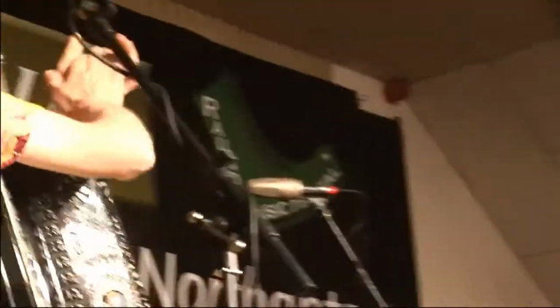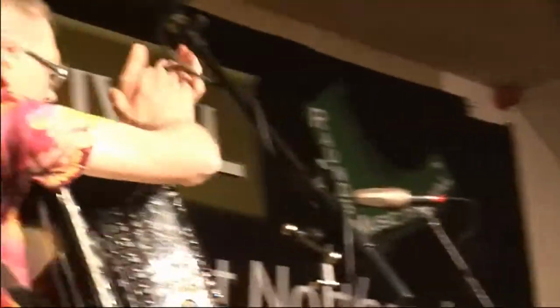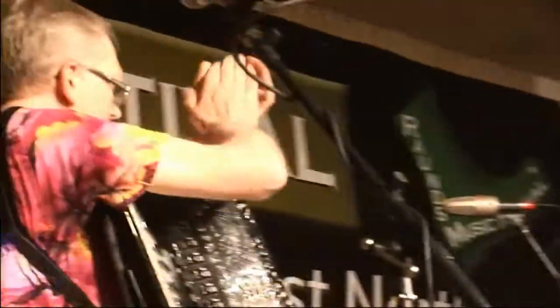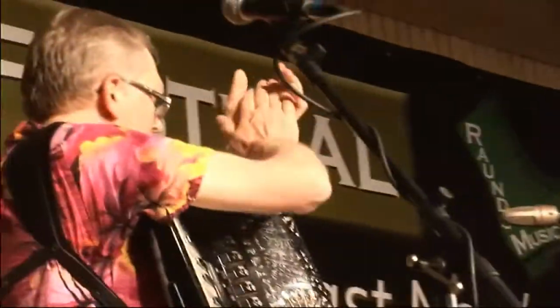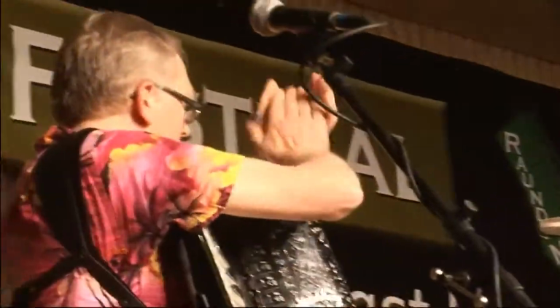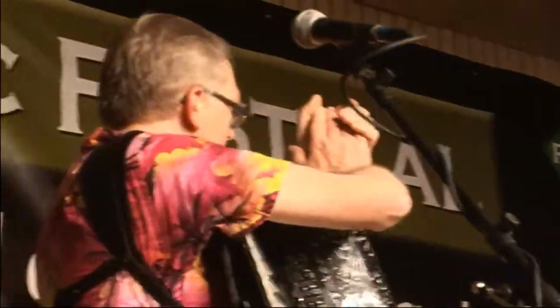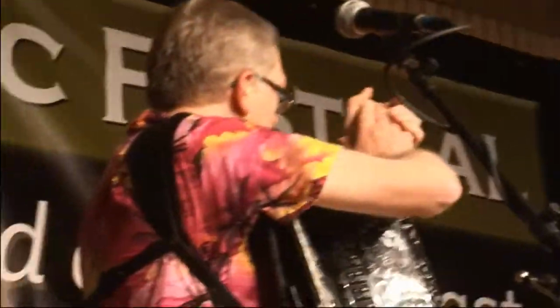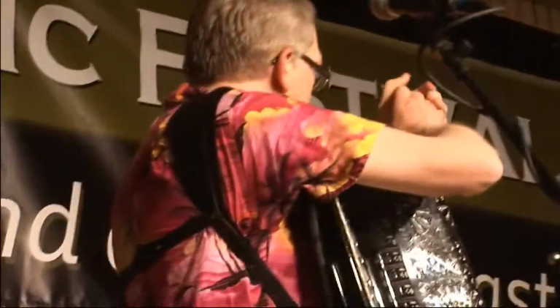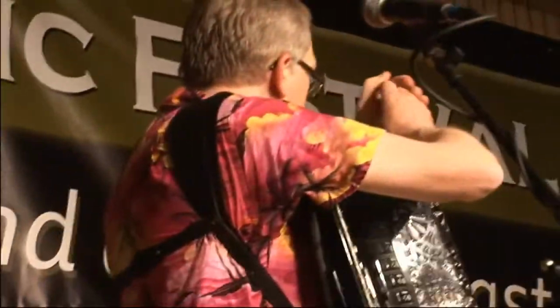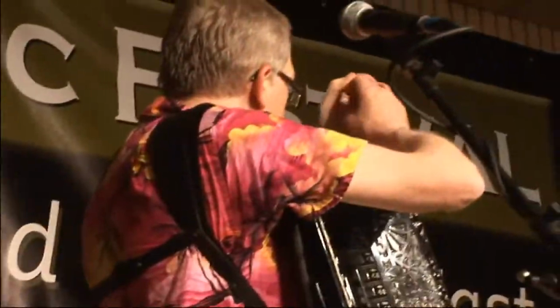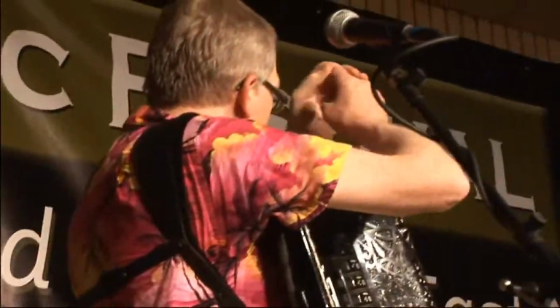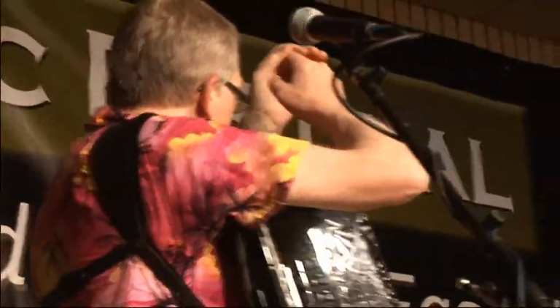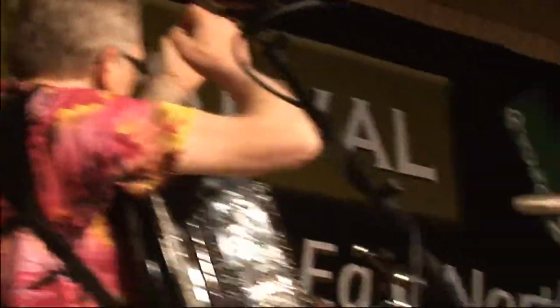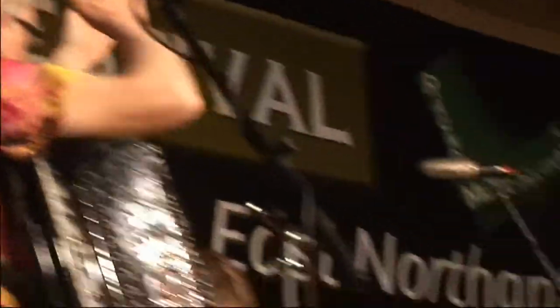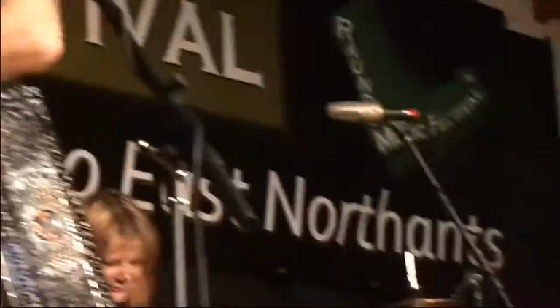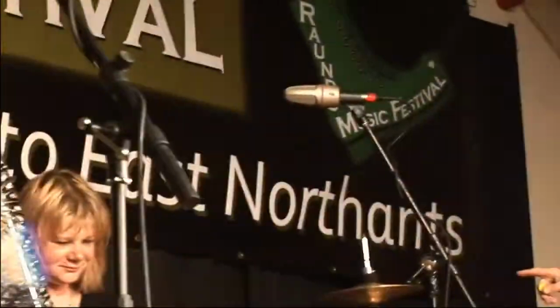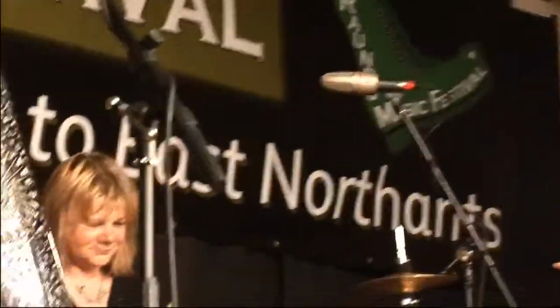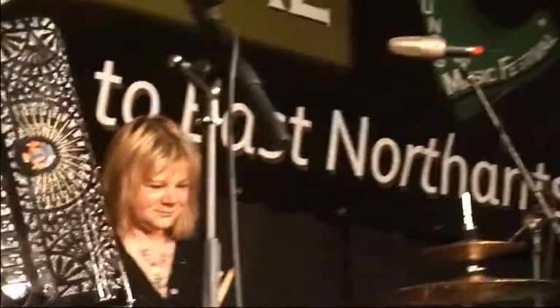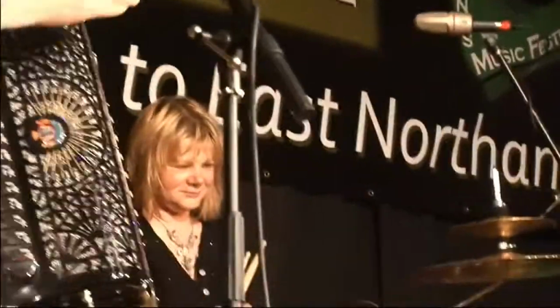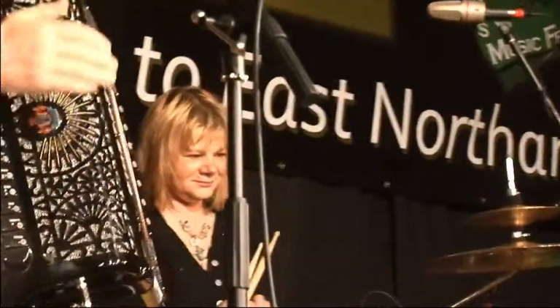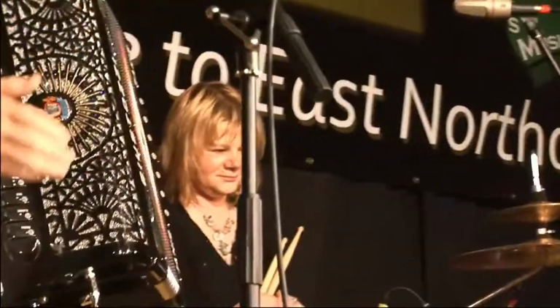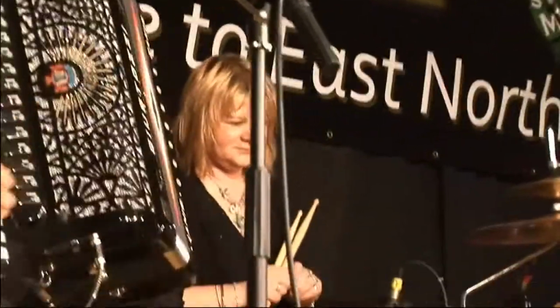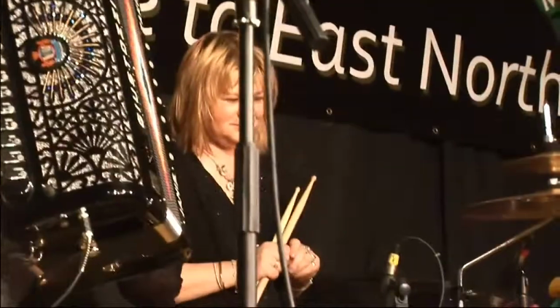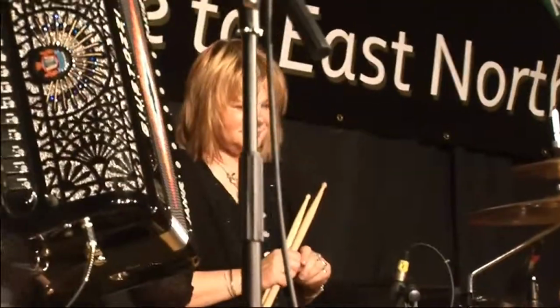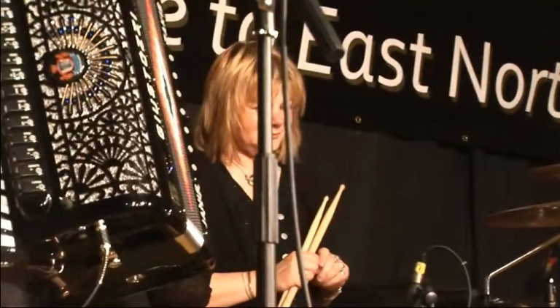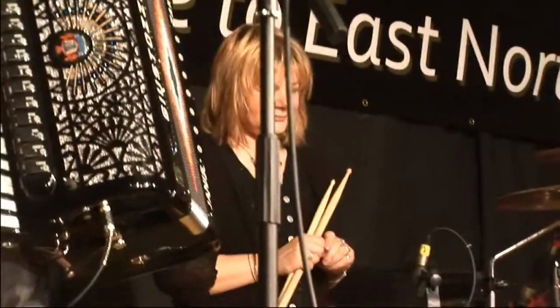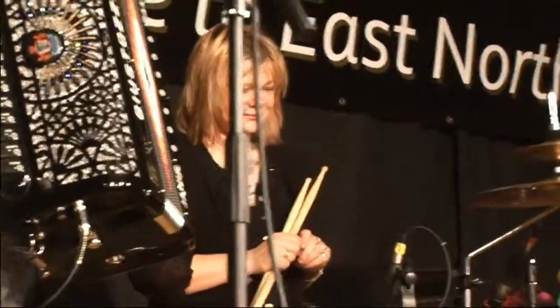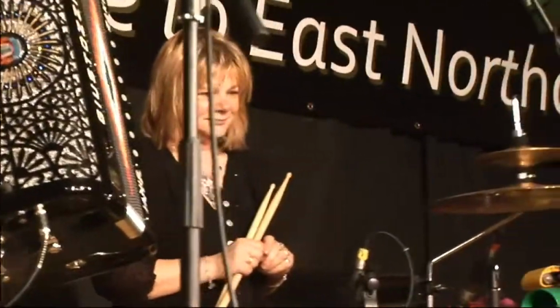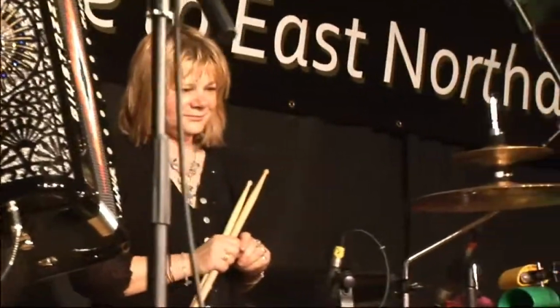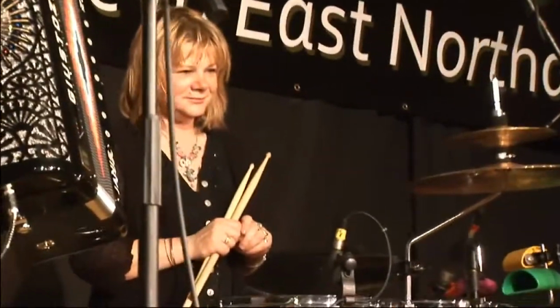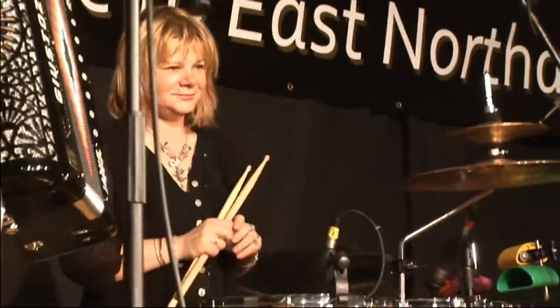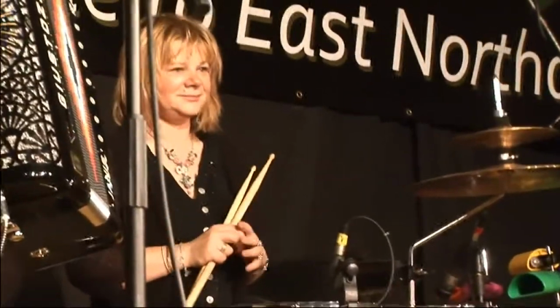And on the neatest little drum kit I've ever seen, and on rubboard and triangle, we have Mrs. Datzer Fisher.